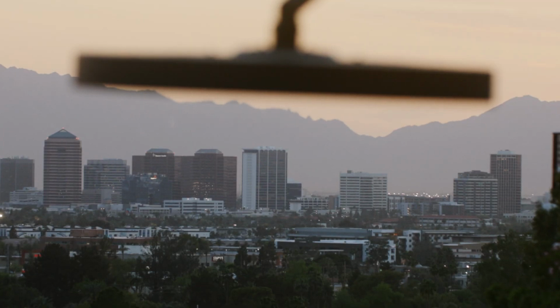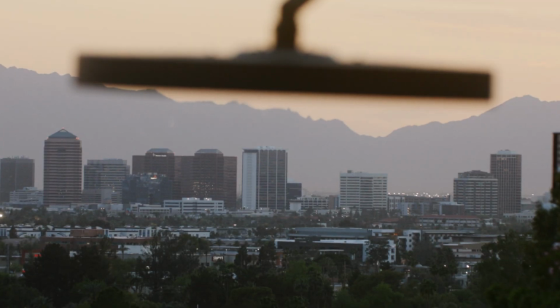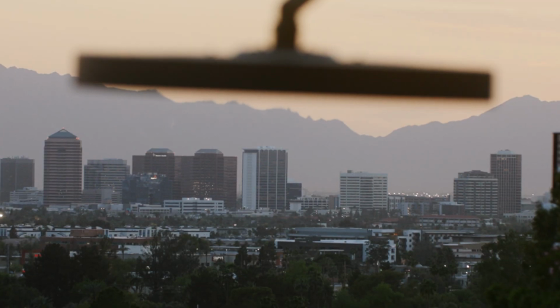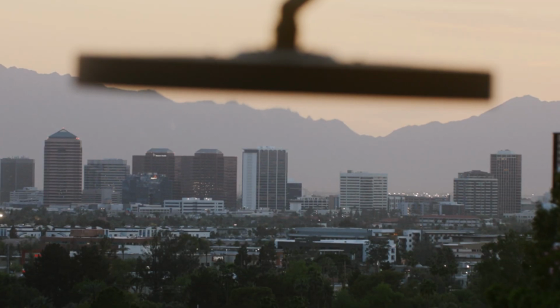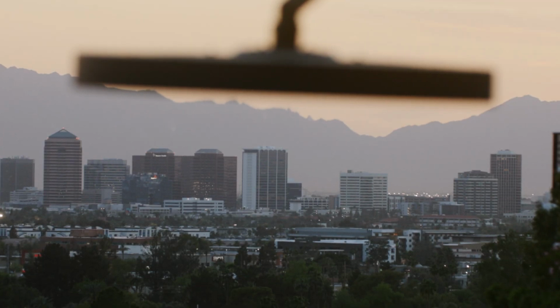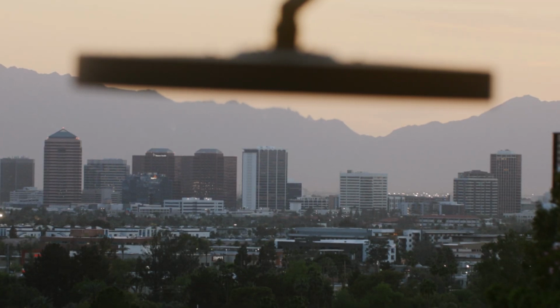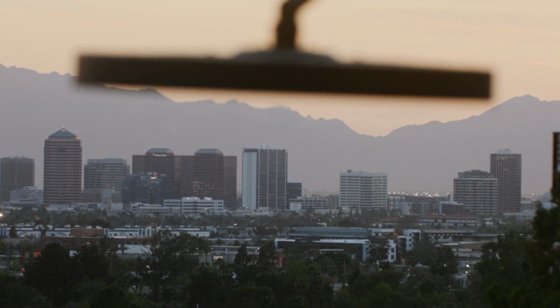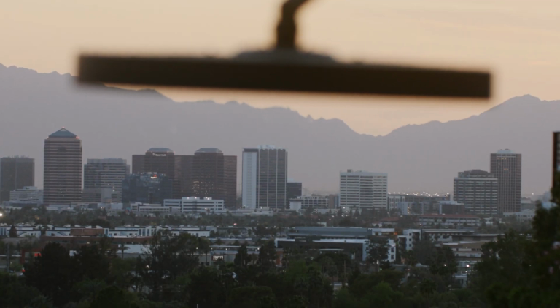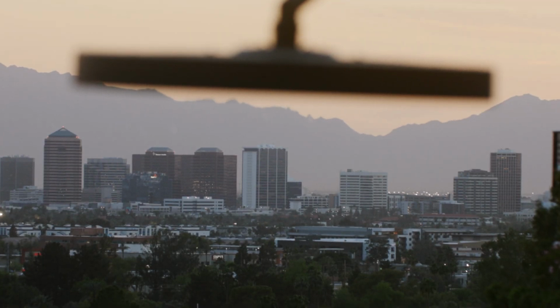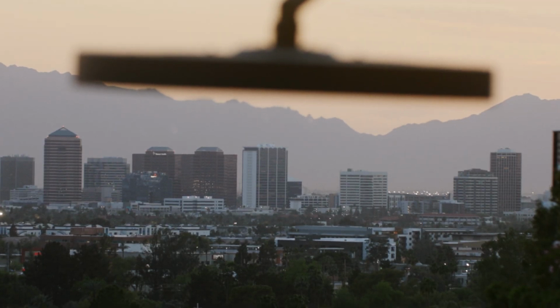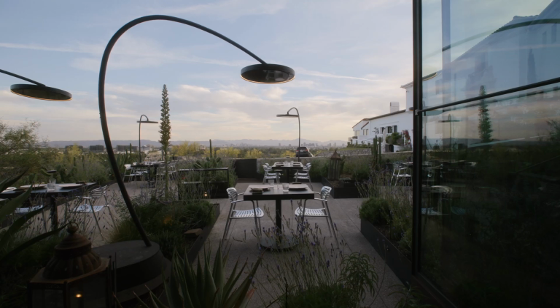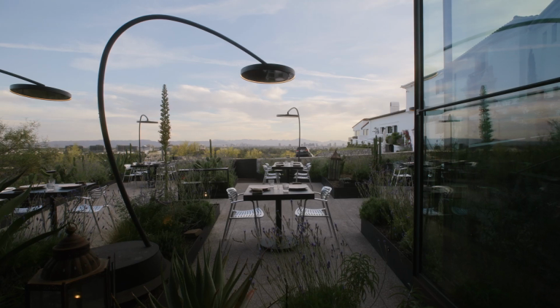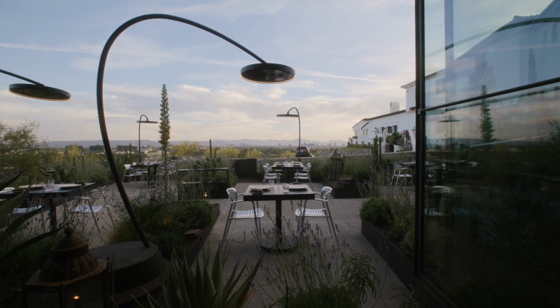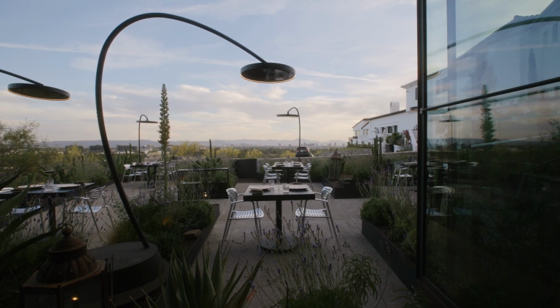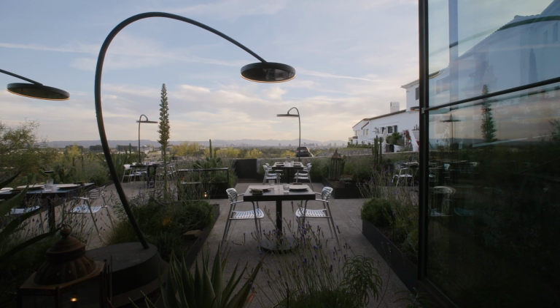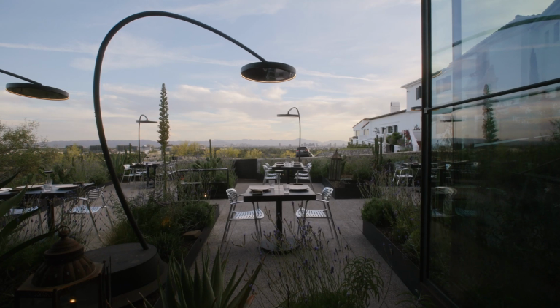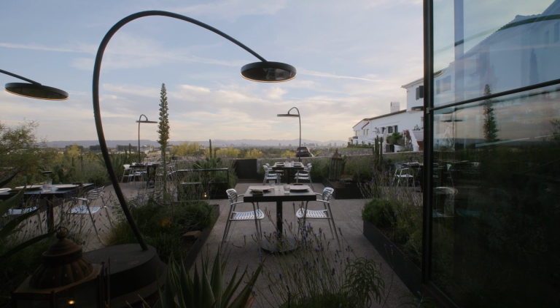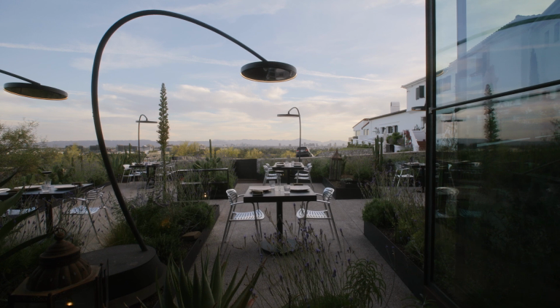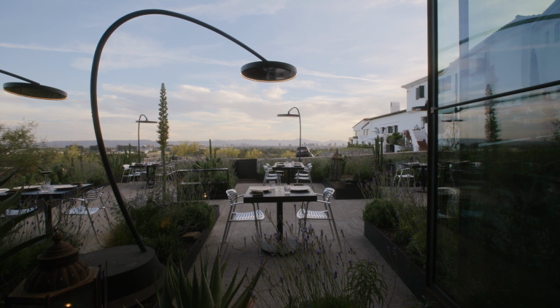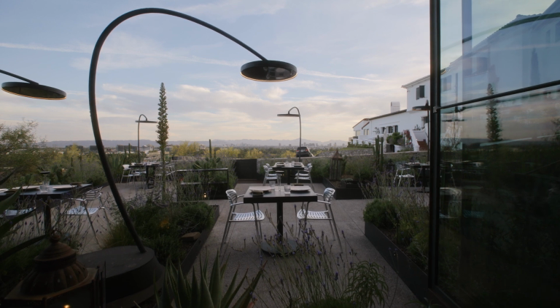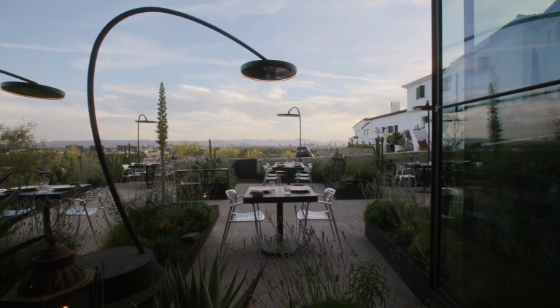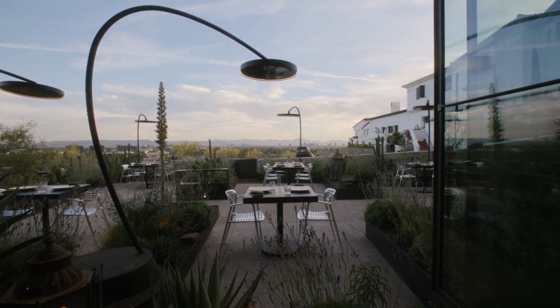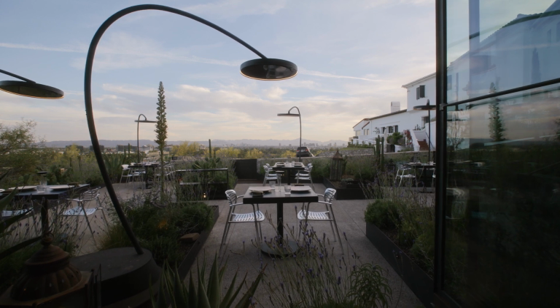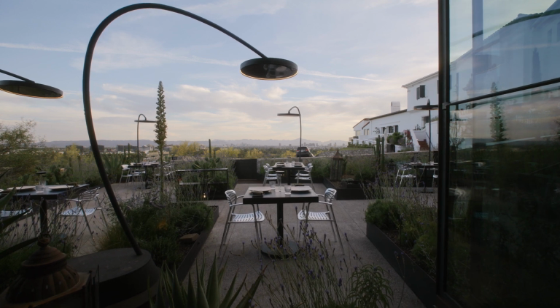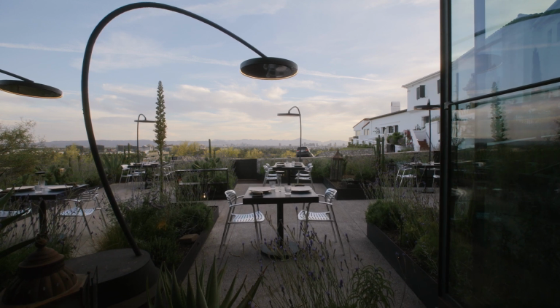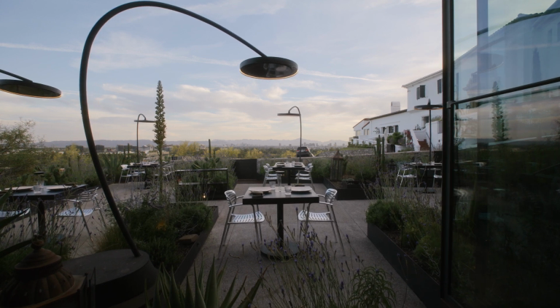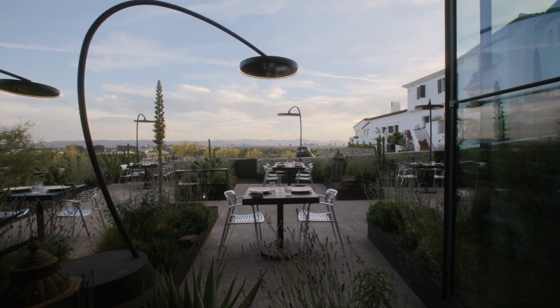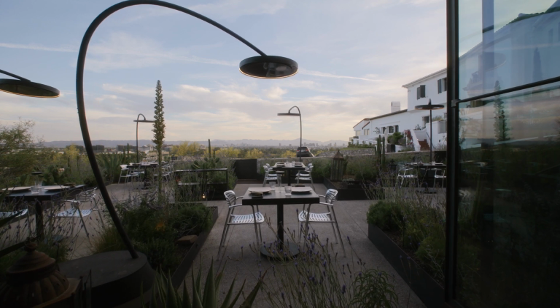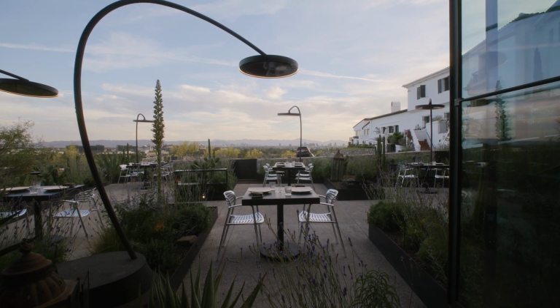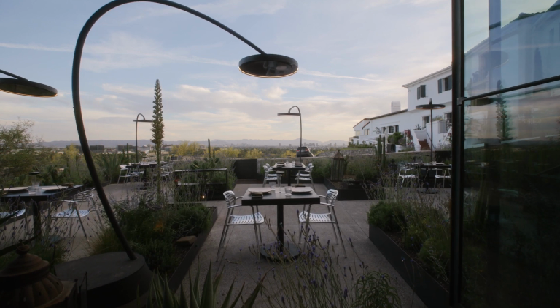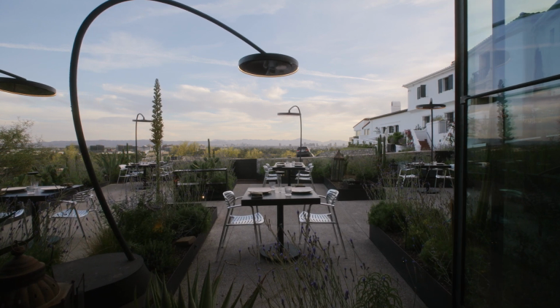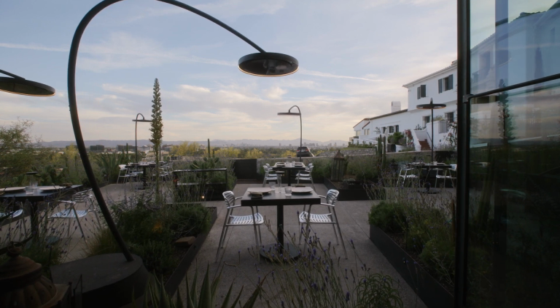We had to find the right heater or we couldn't do the patio. That's what it came down to.